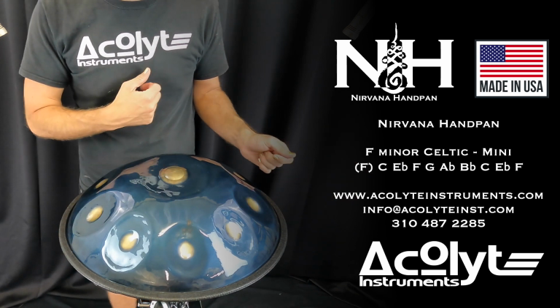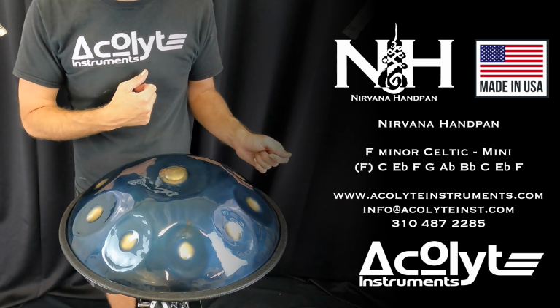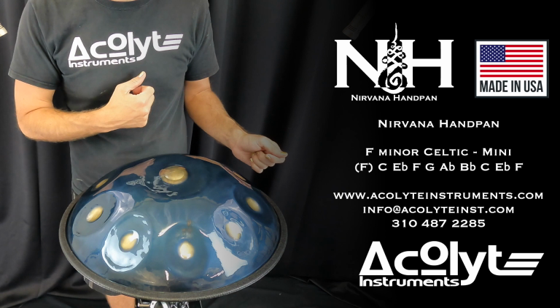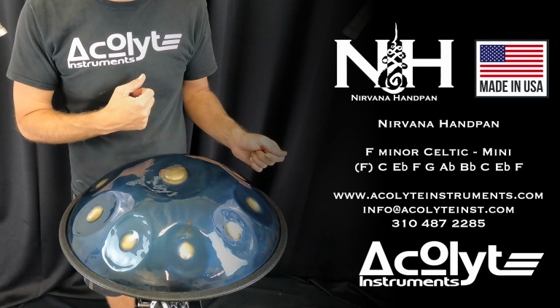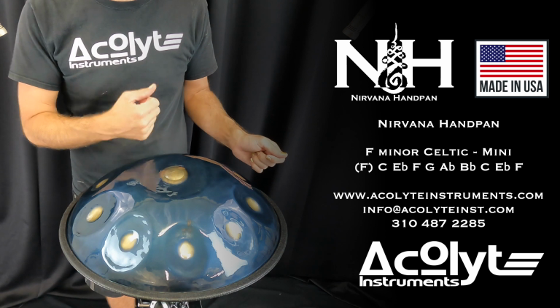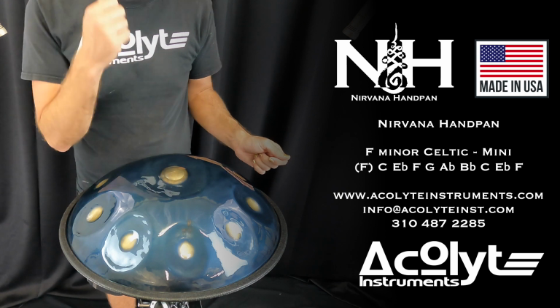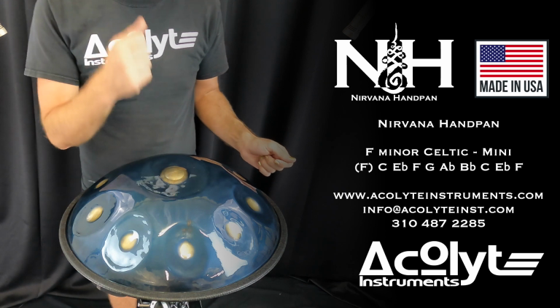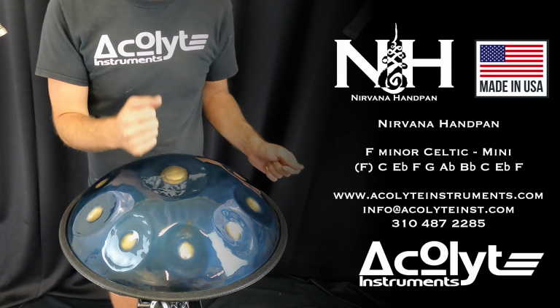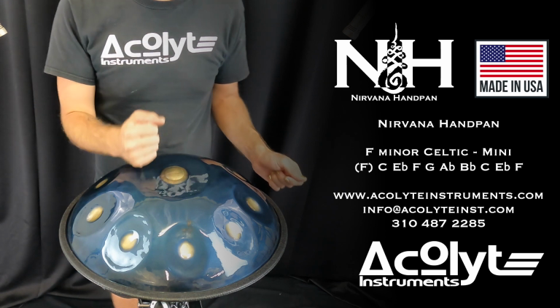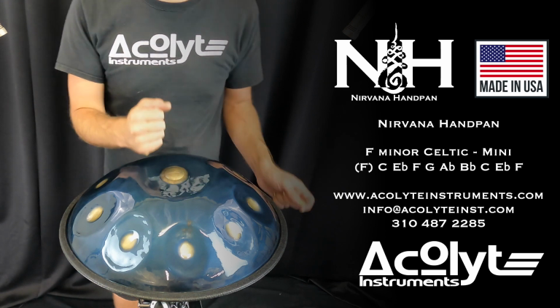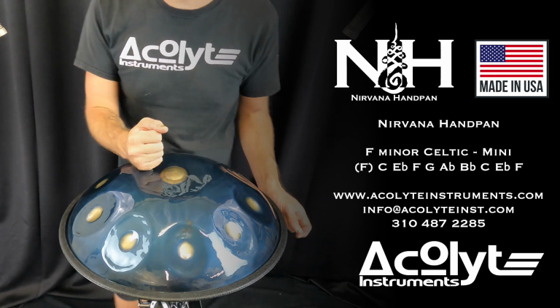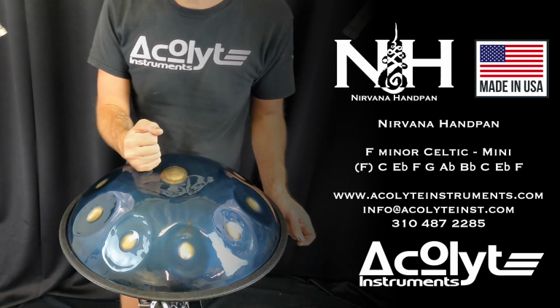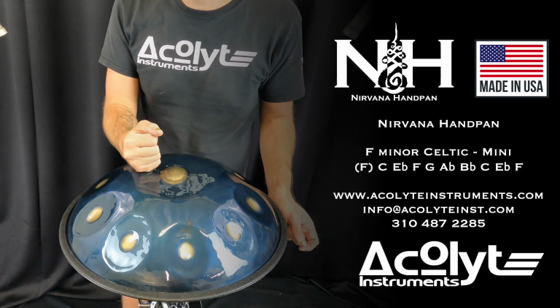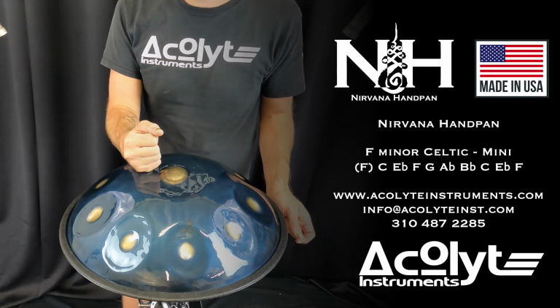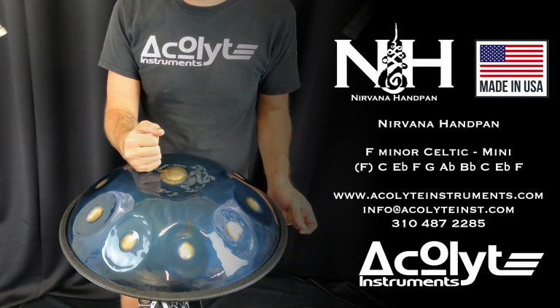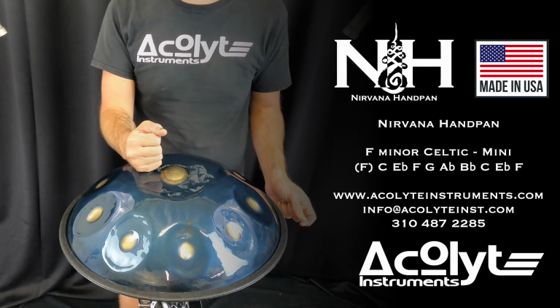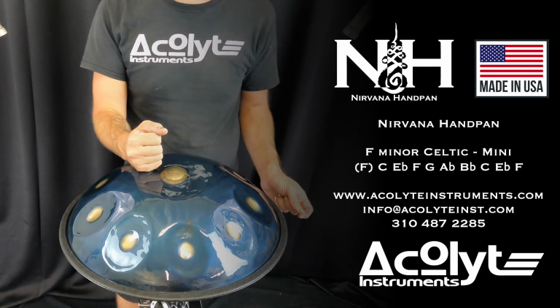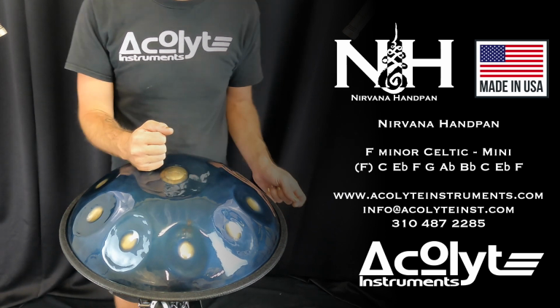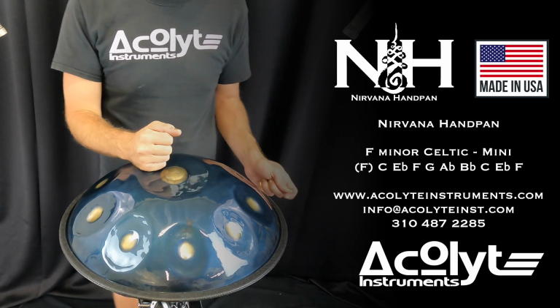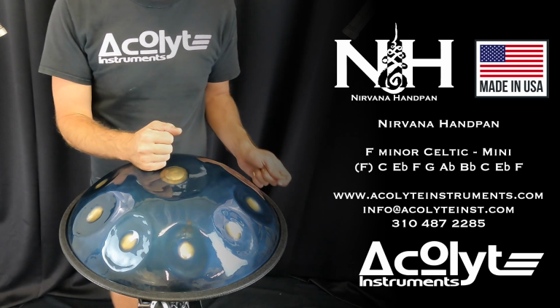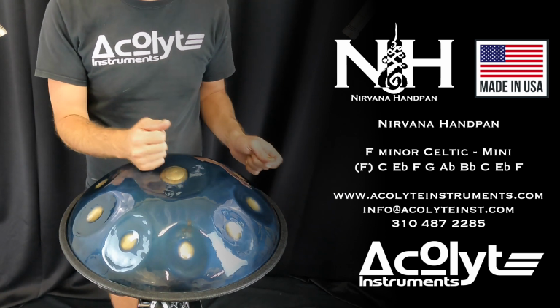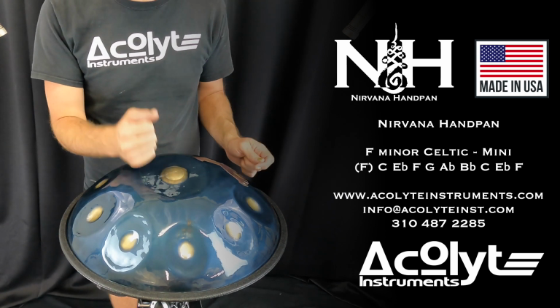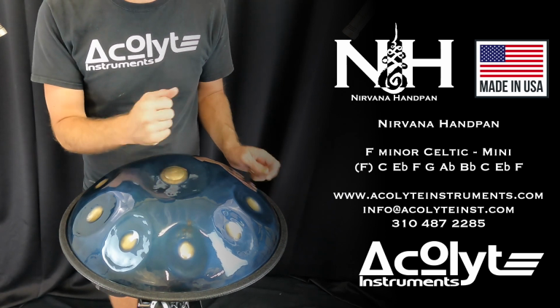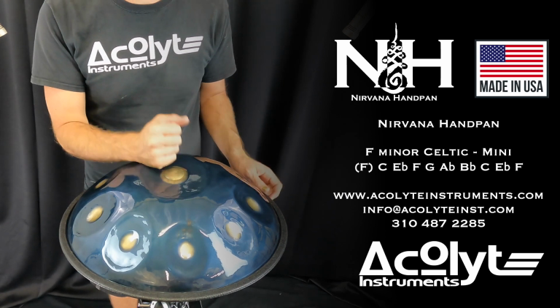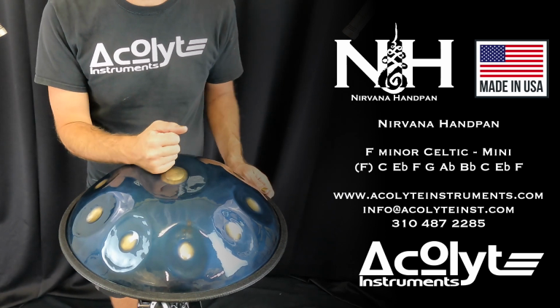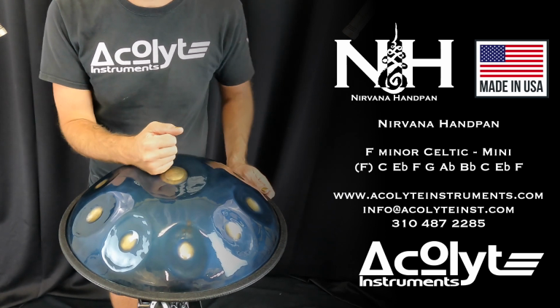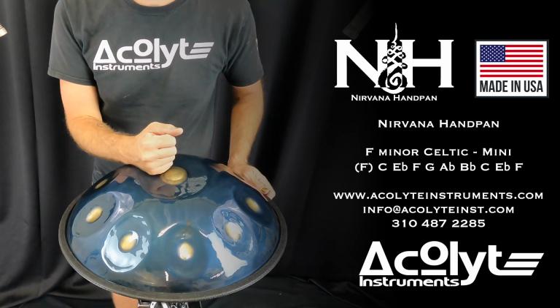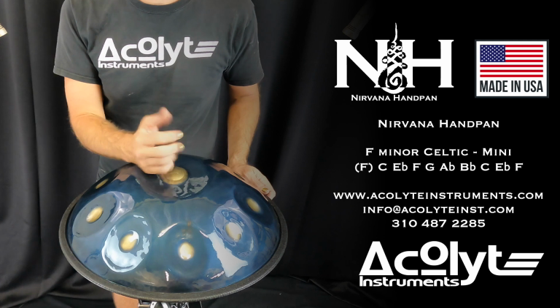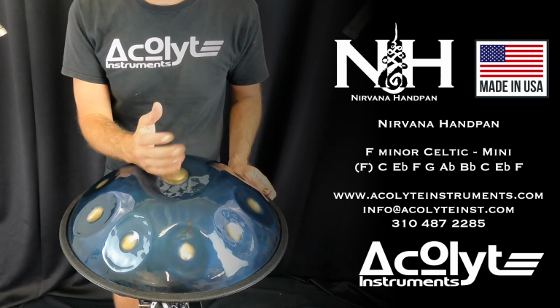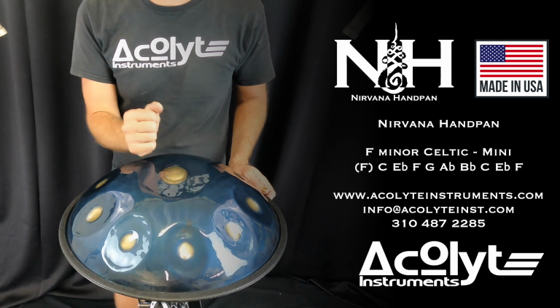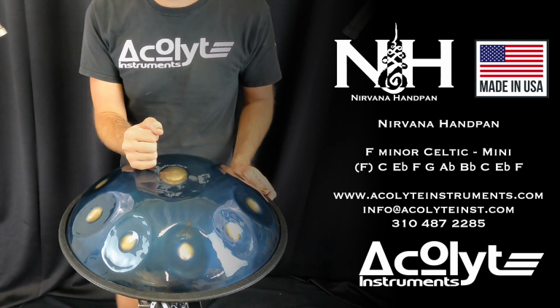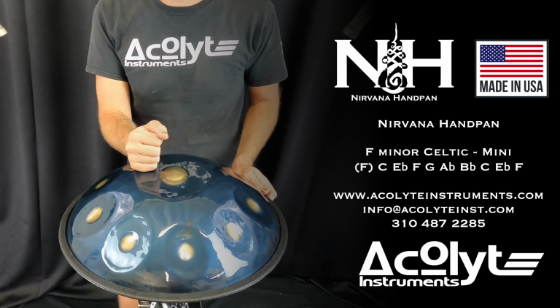Acolyte Instruments again — that's a Nirvana Handpan Mini from Acolyte Instruments in PC Steel, 10 notes total.